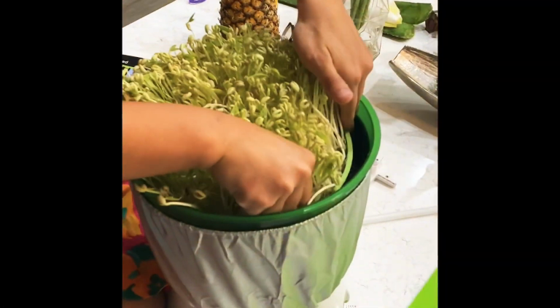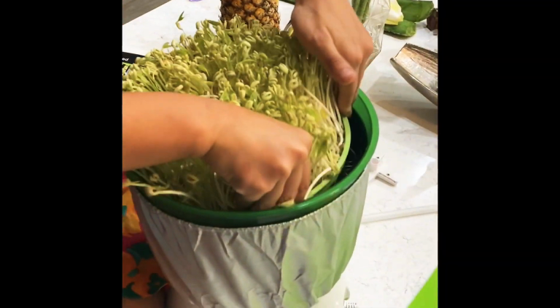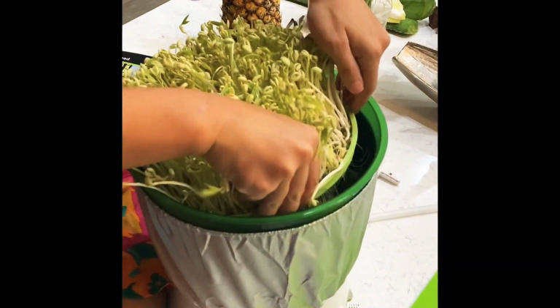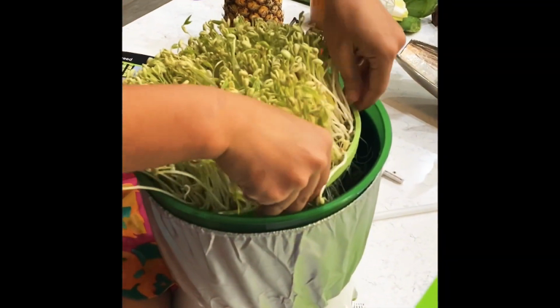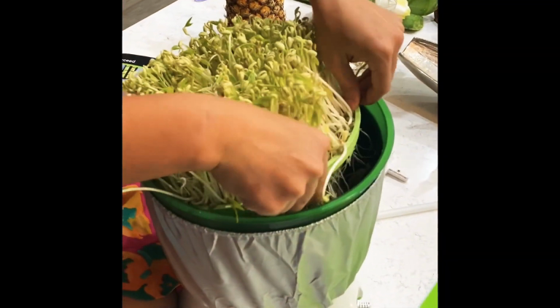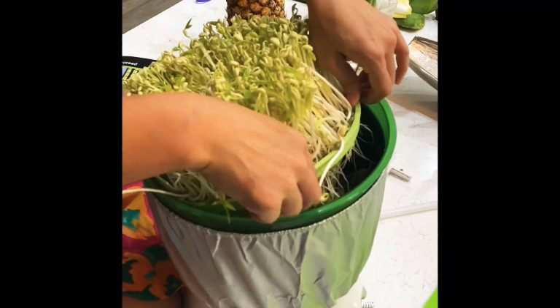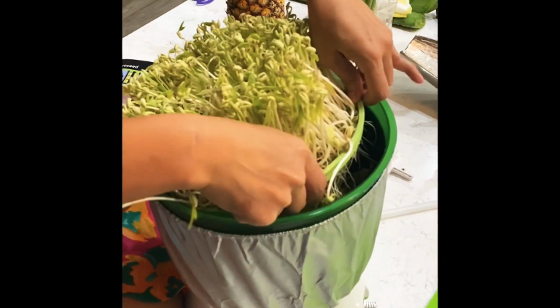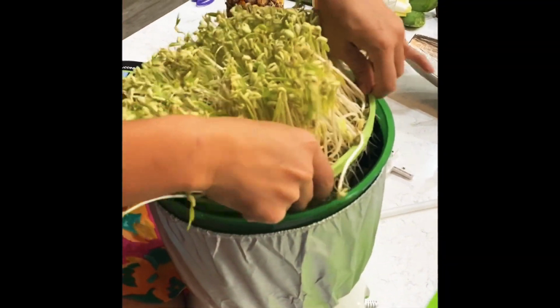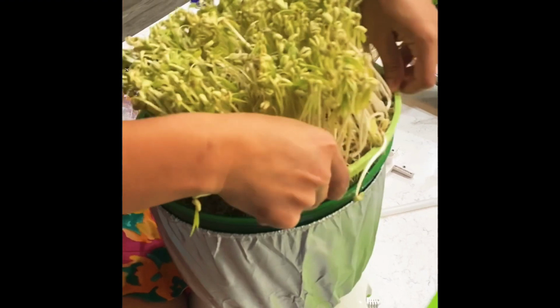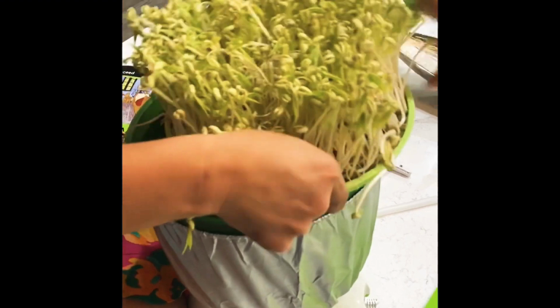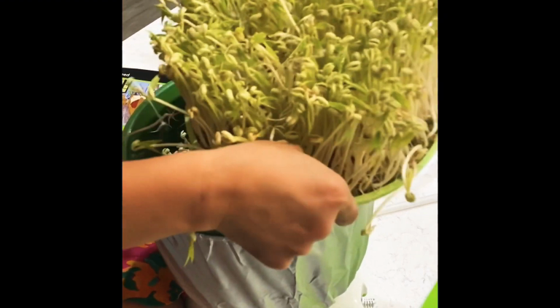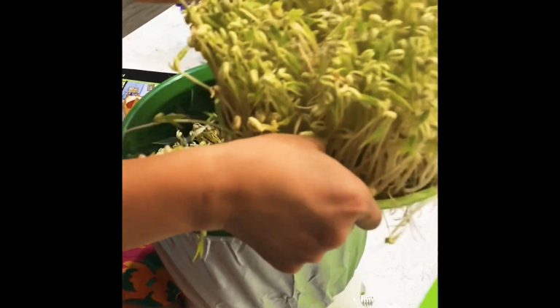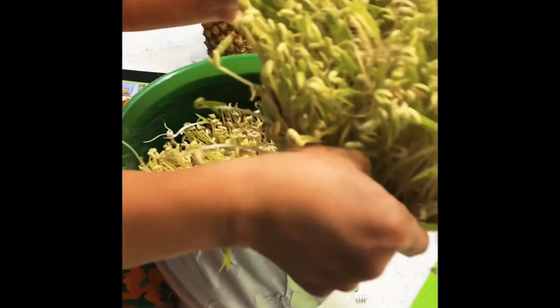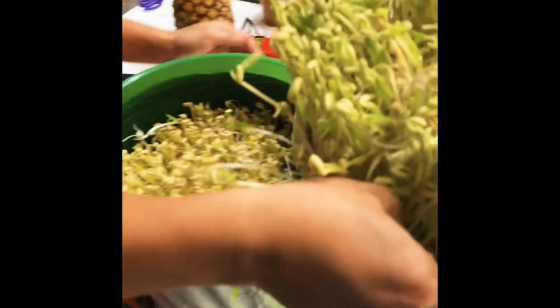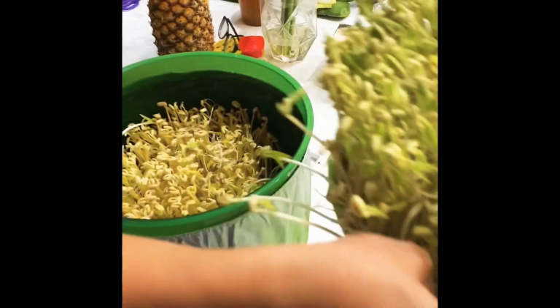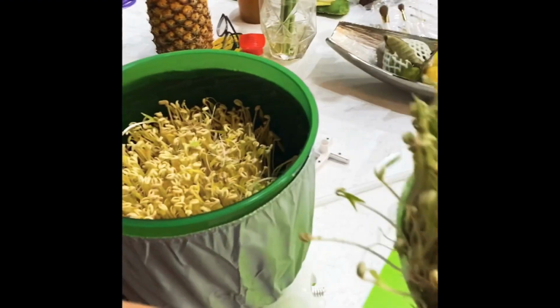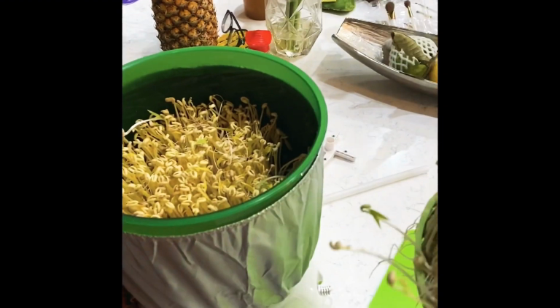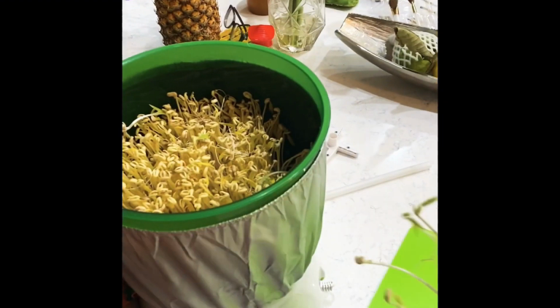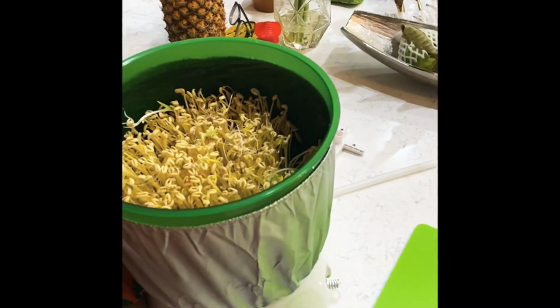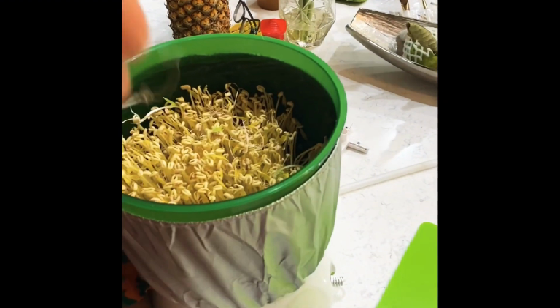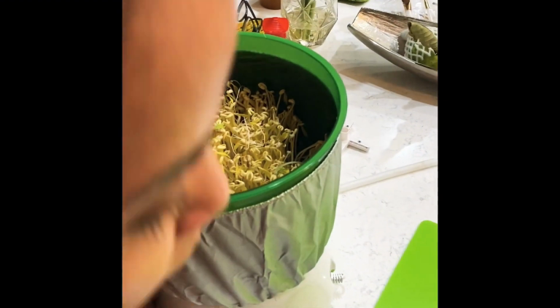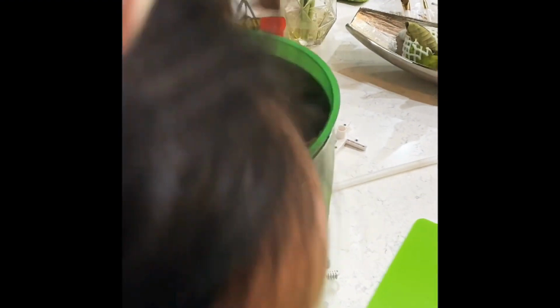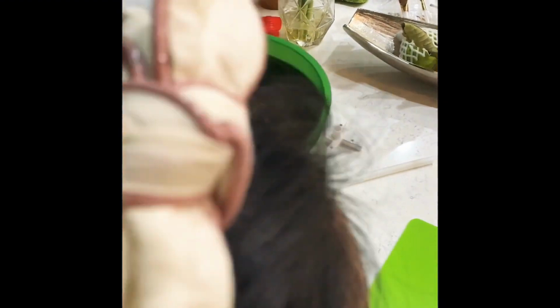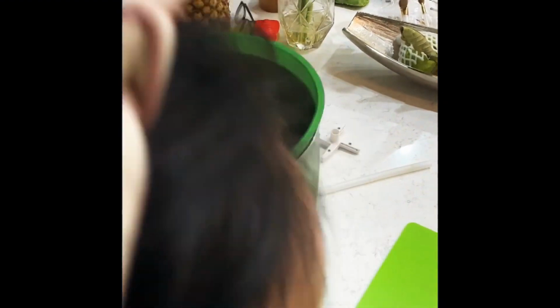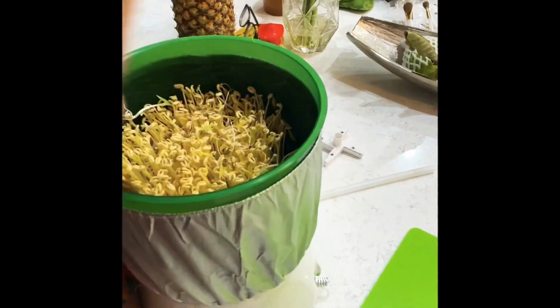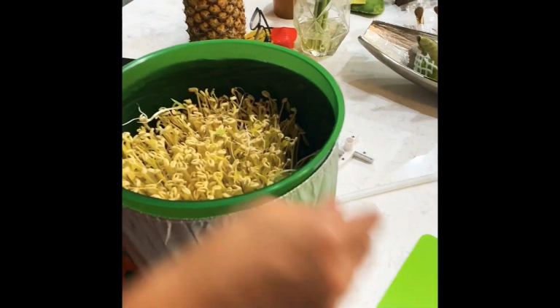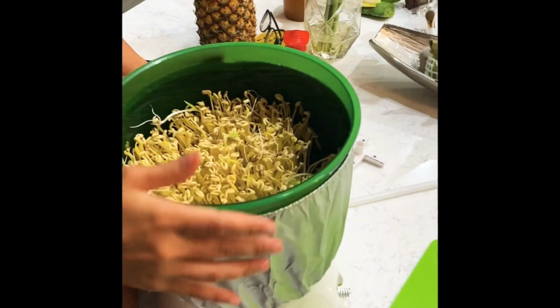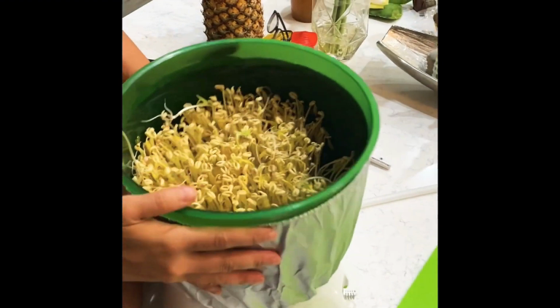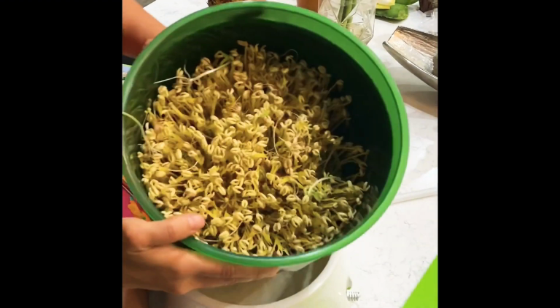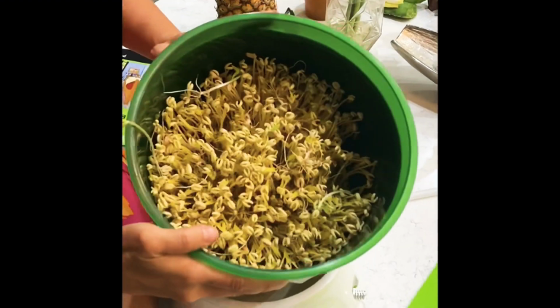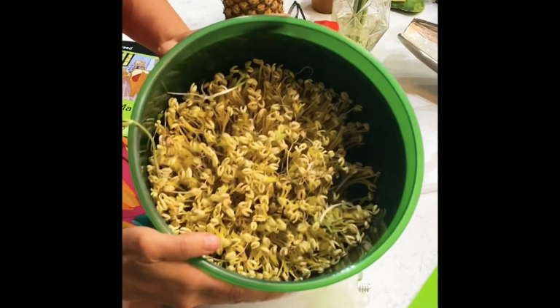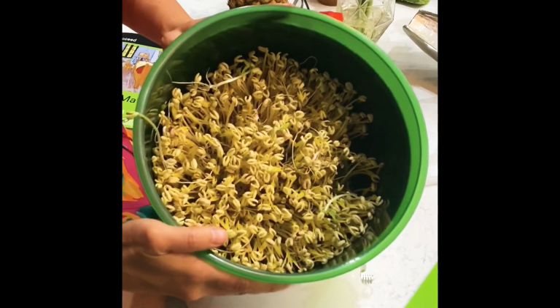The top layer is greener because it's exposed to sunlight.